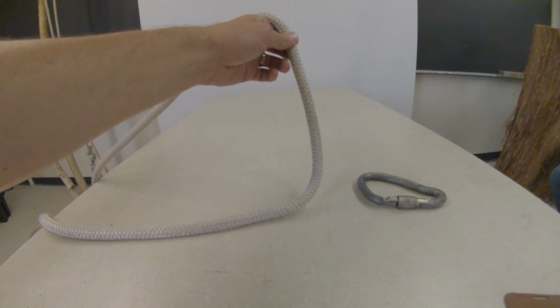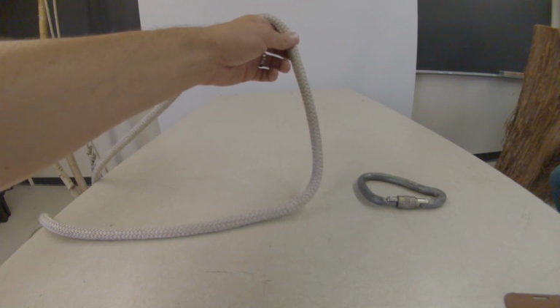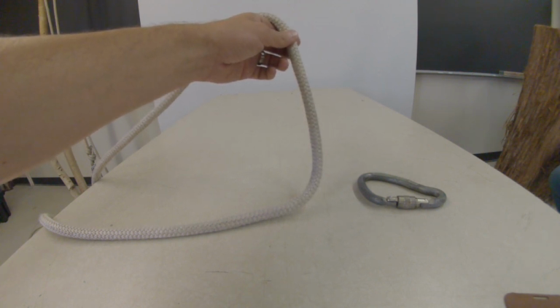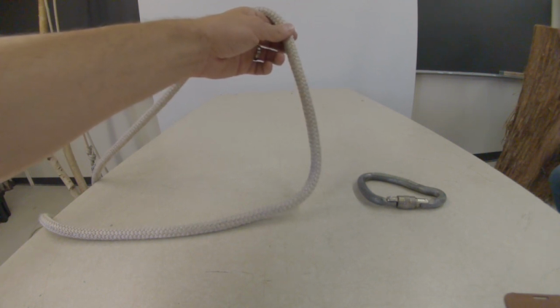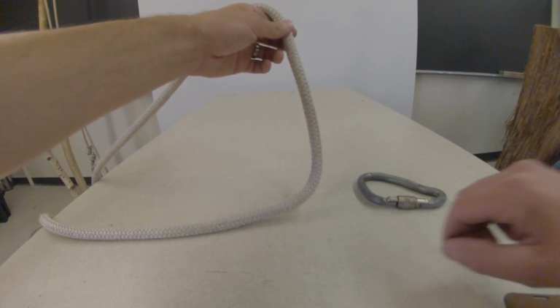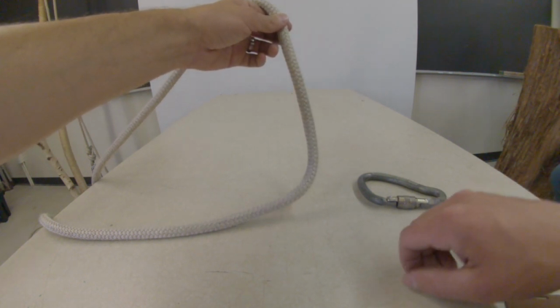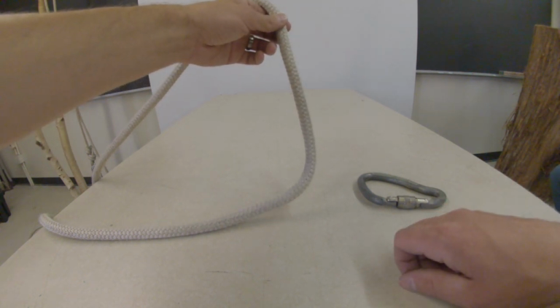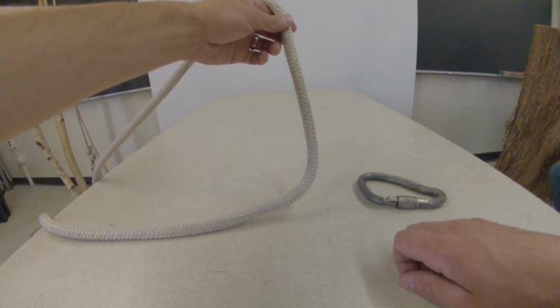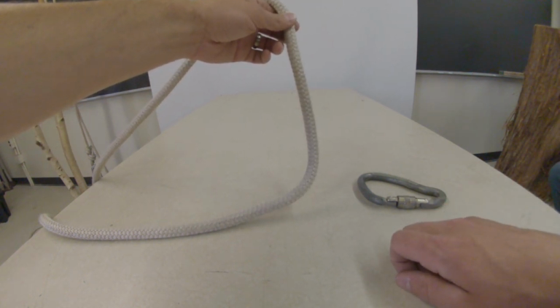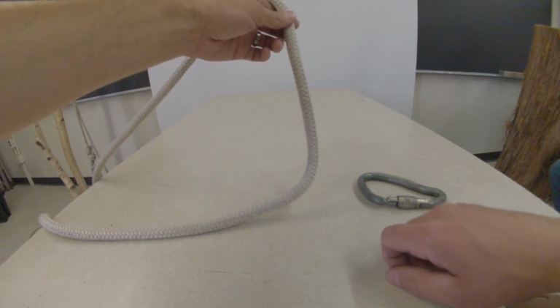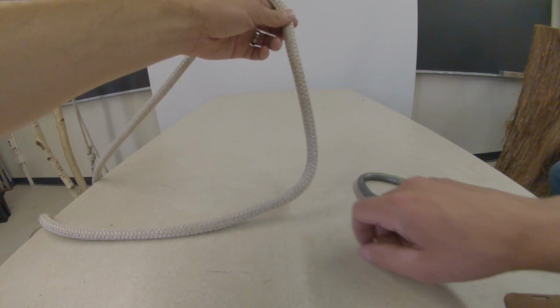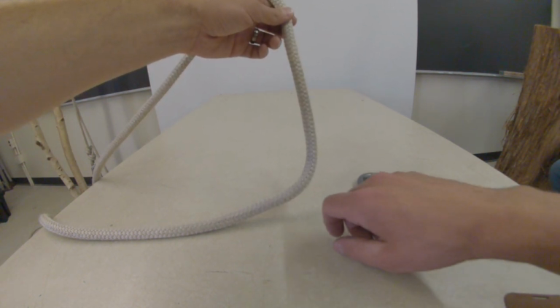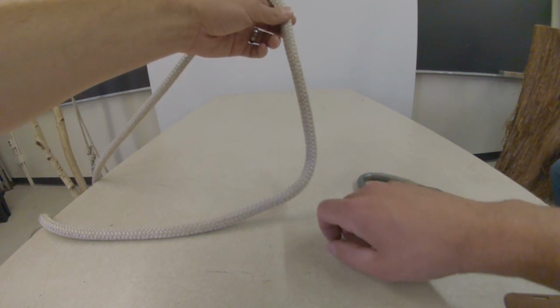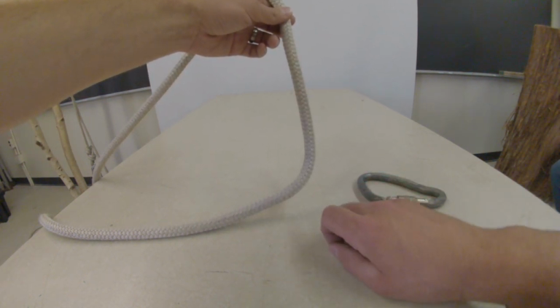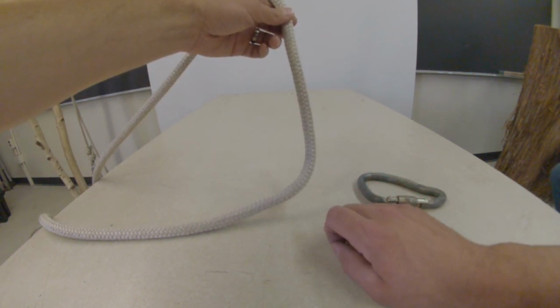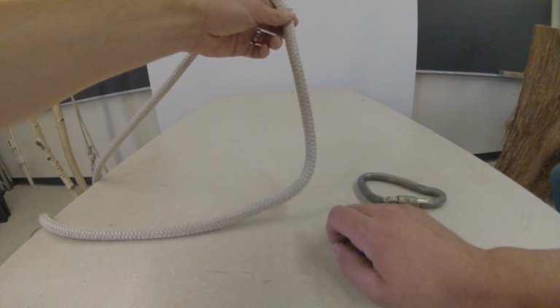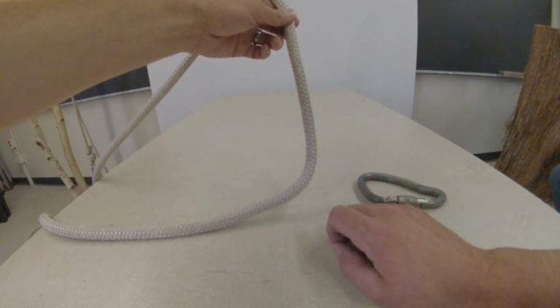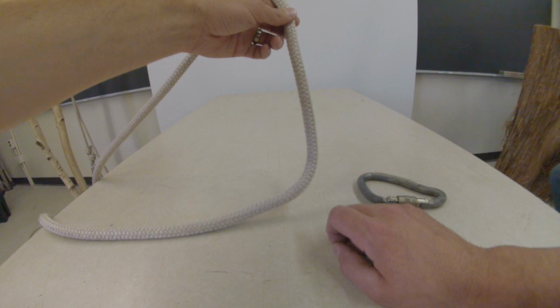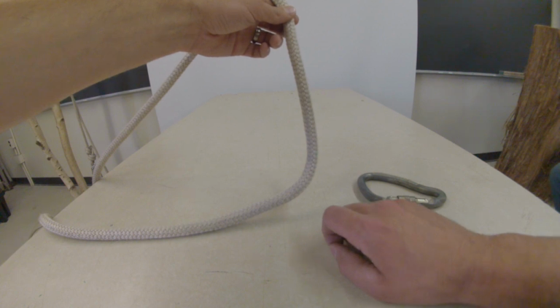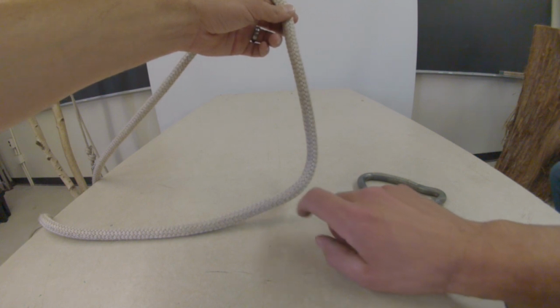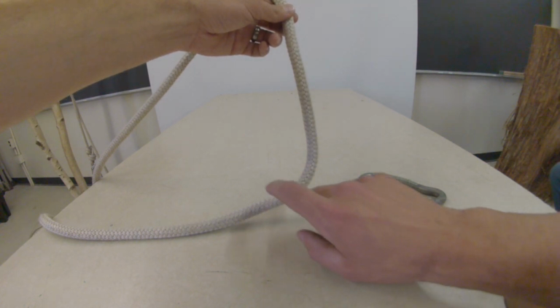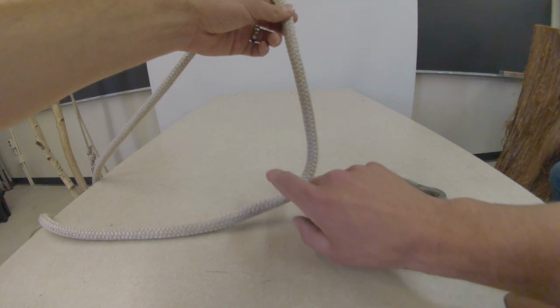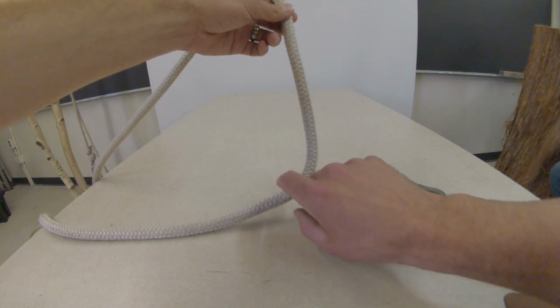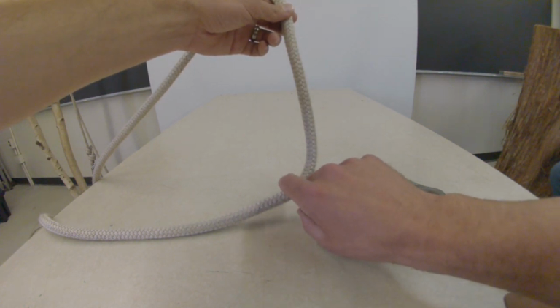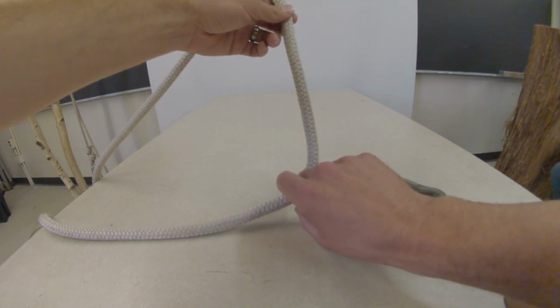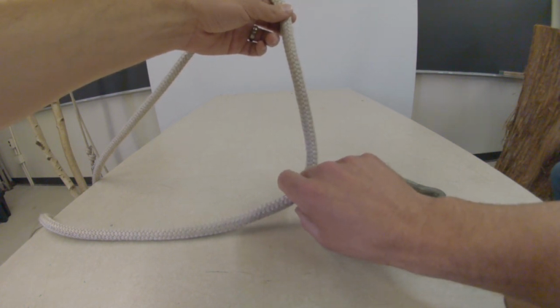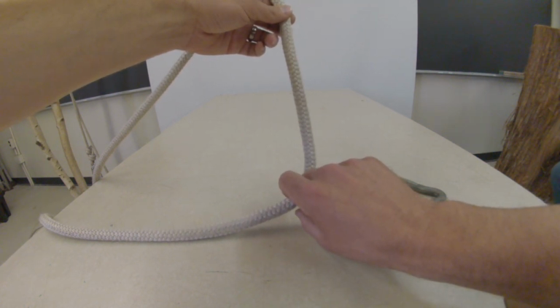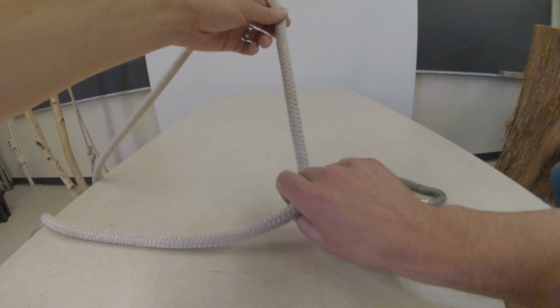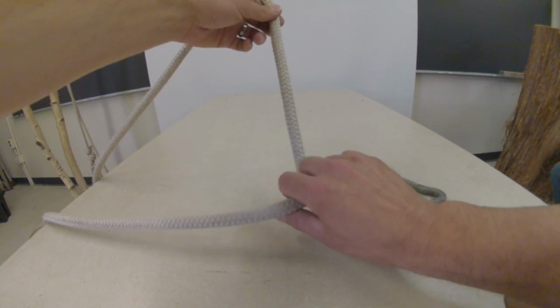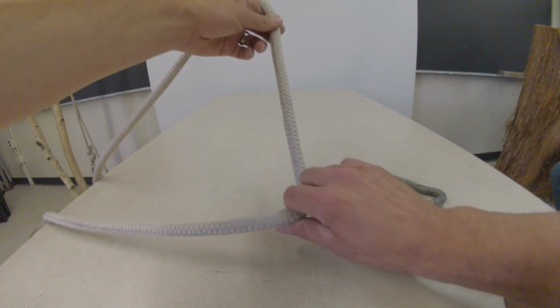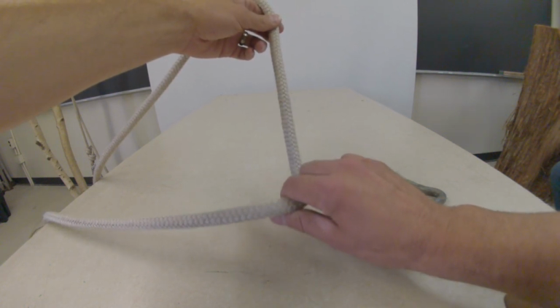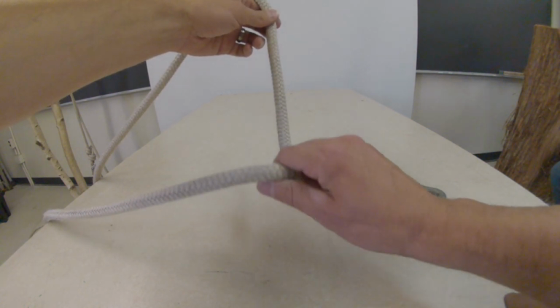Munter hitch. It's a good knot for managing minimal friction in a rigging system.